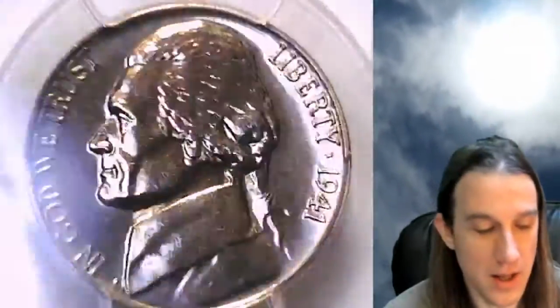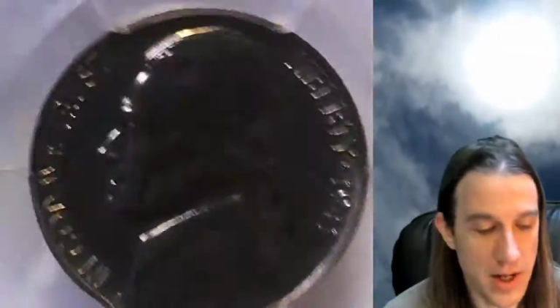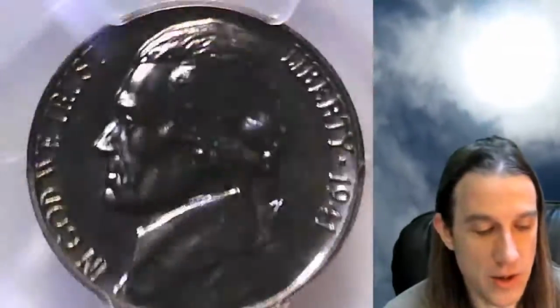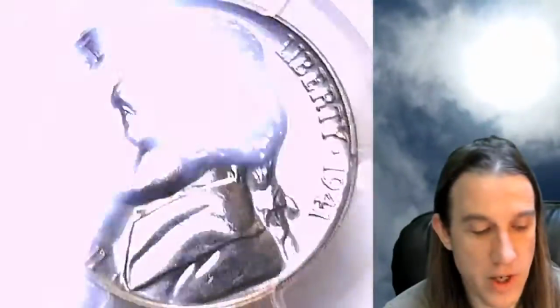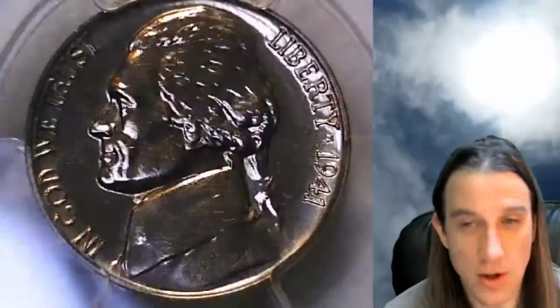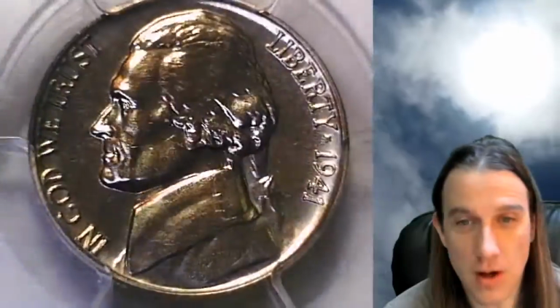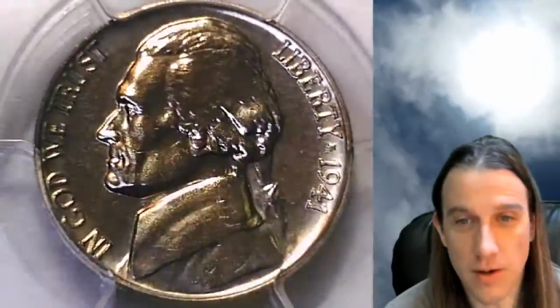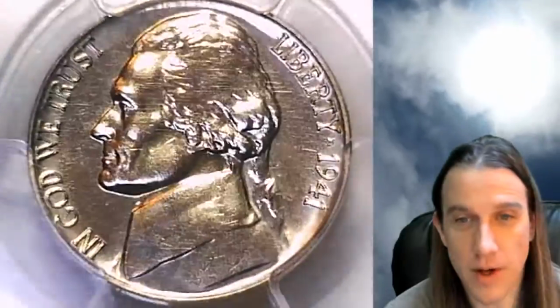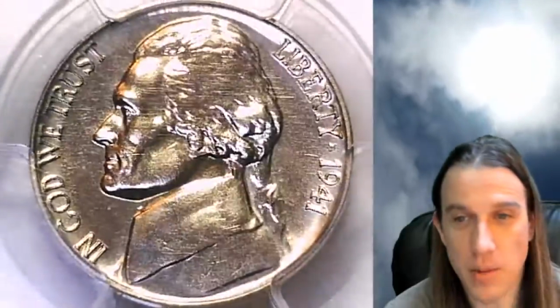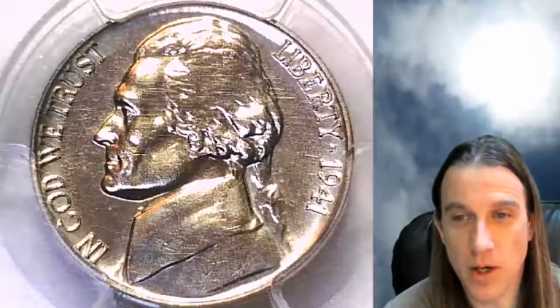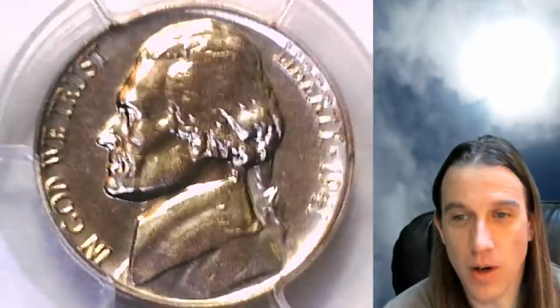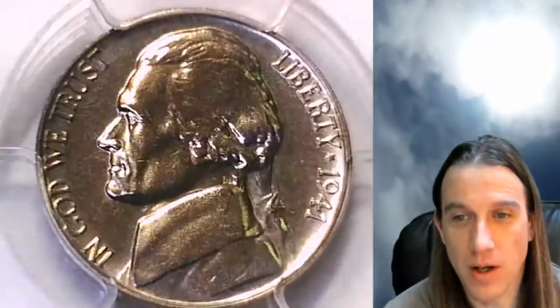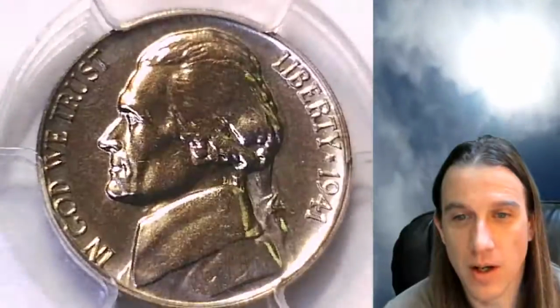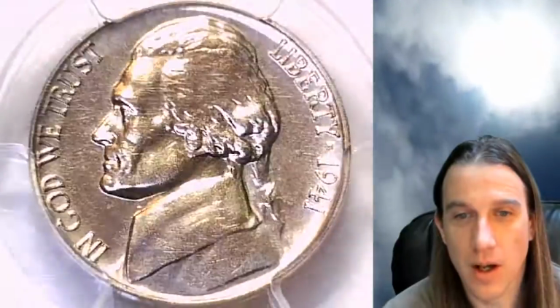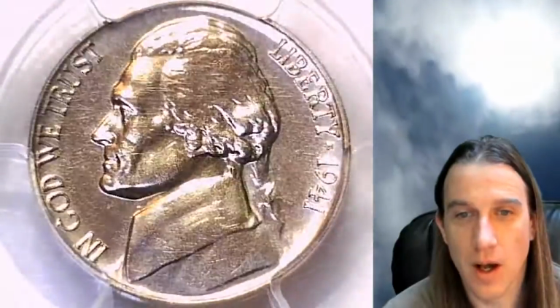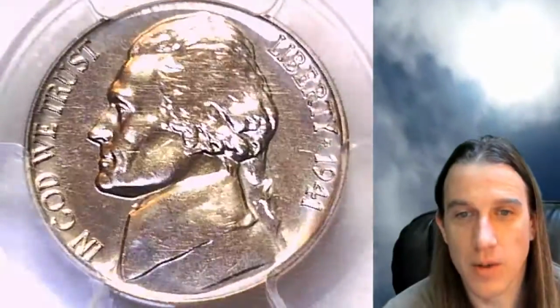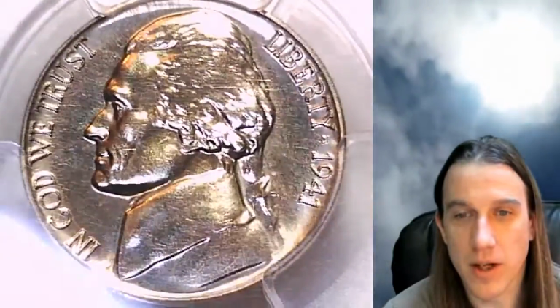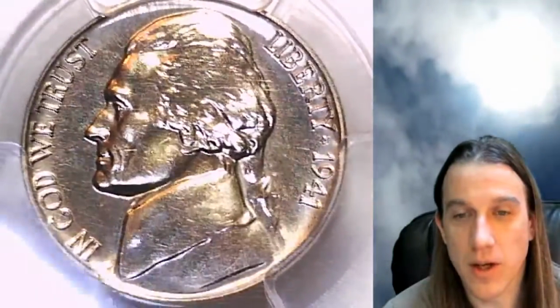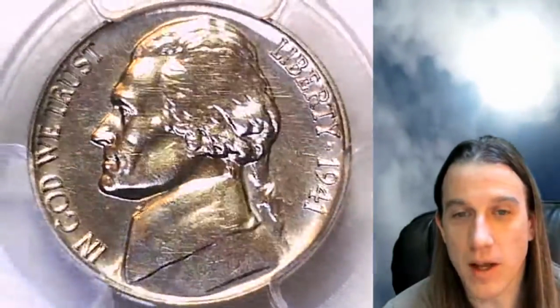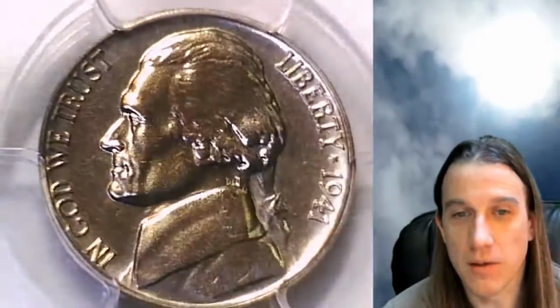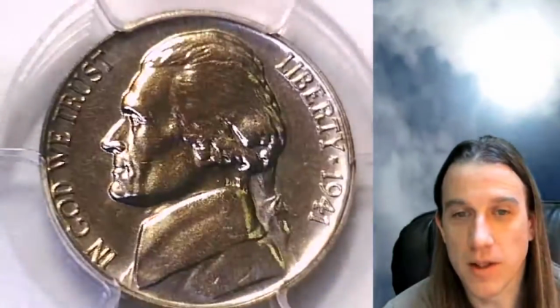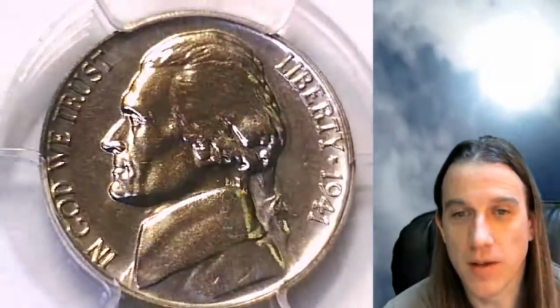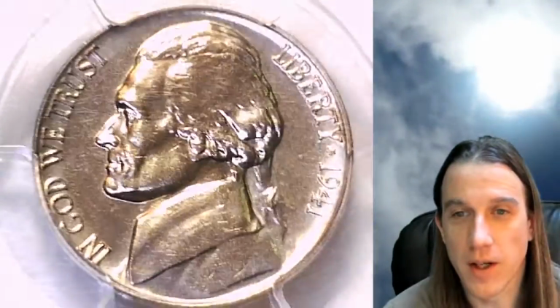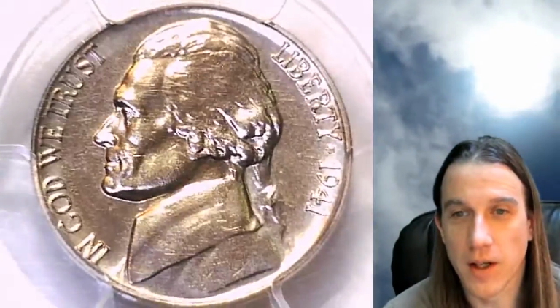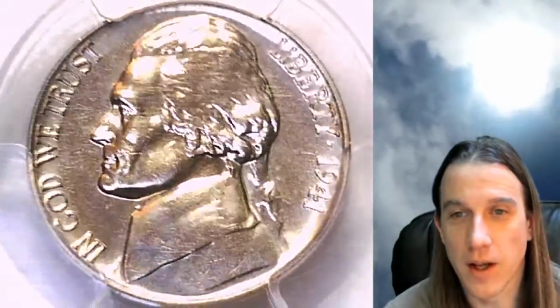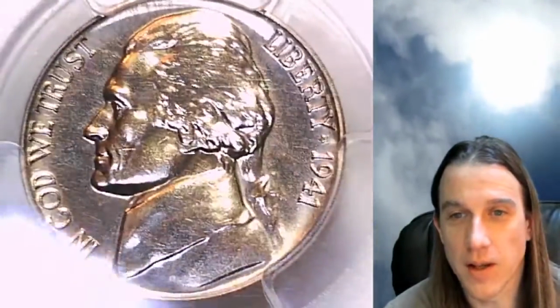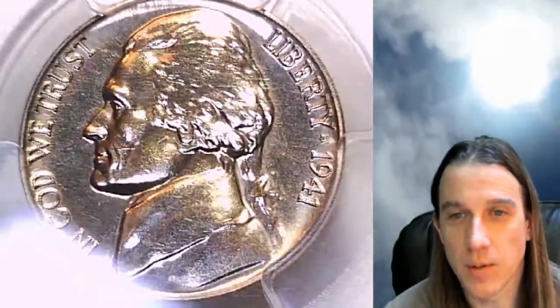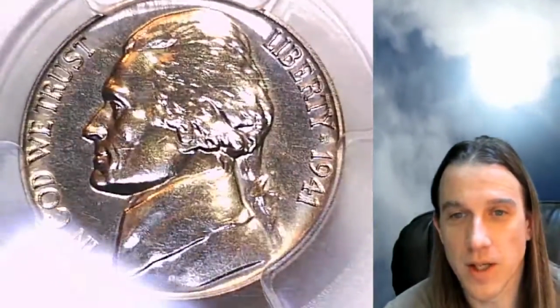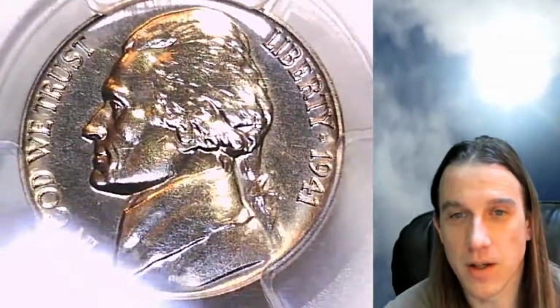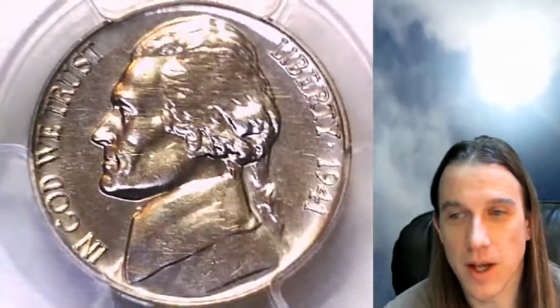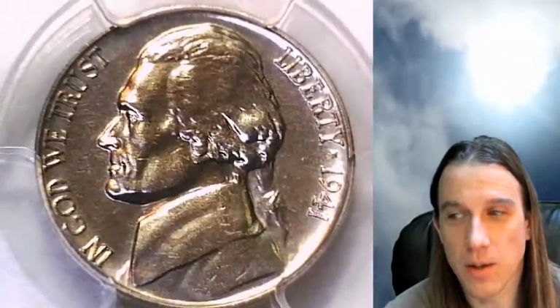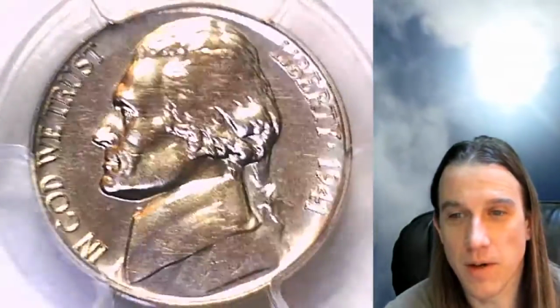It's a natural nickel color, very pretty coin. We'll take a look at the front of it and then we'll take a look at the reverse.